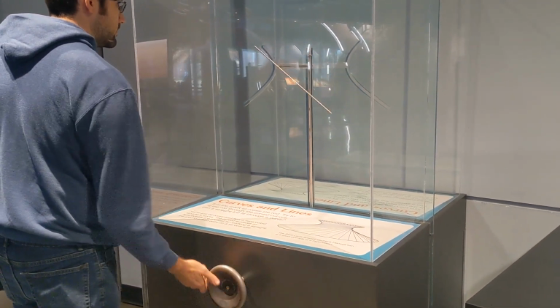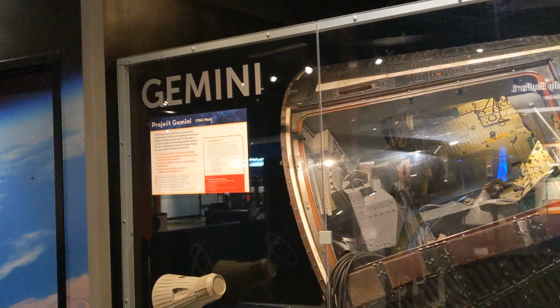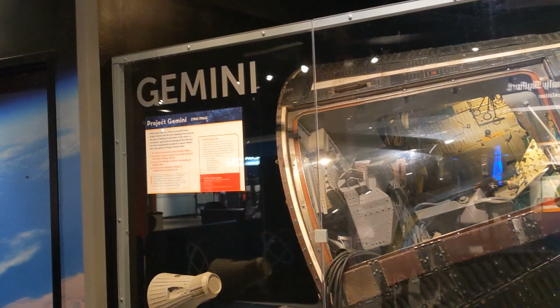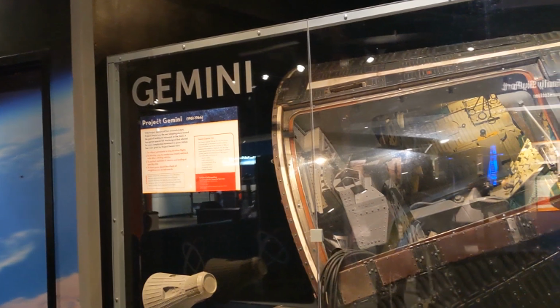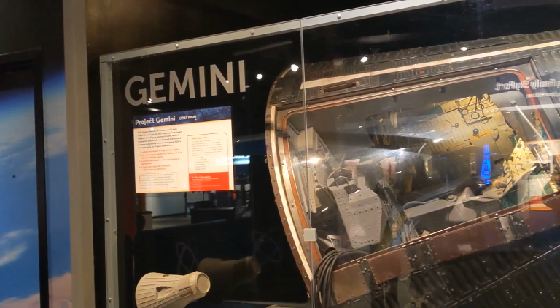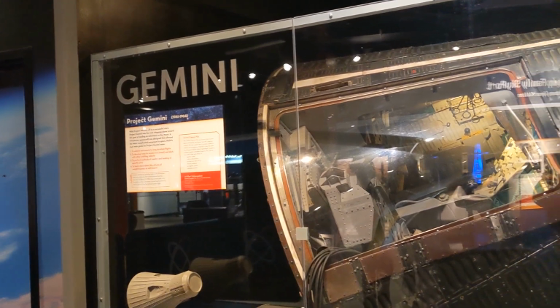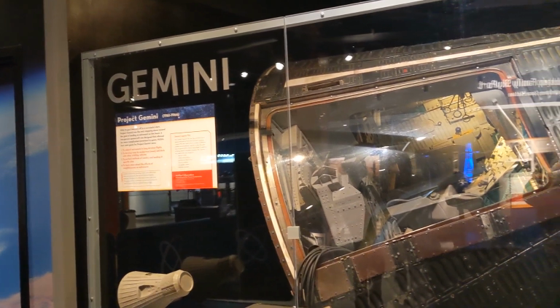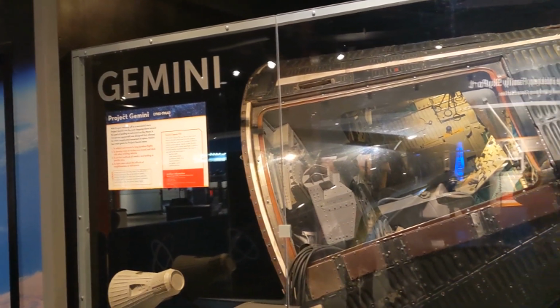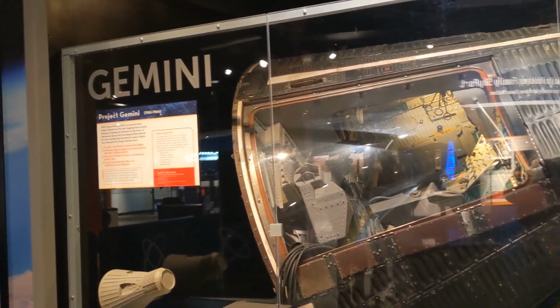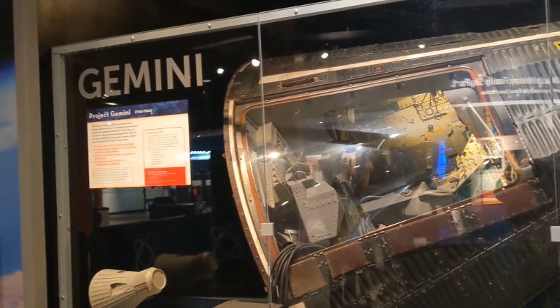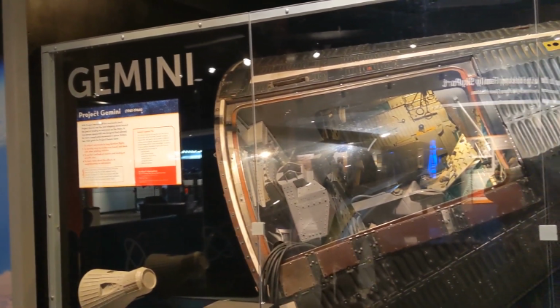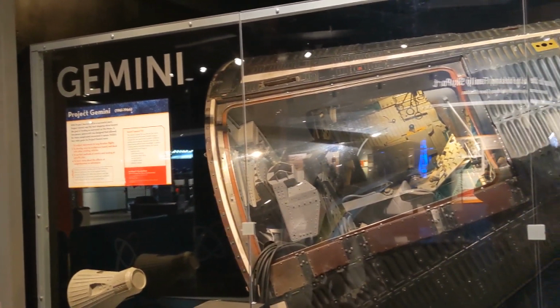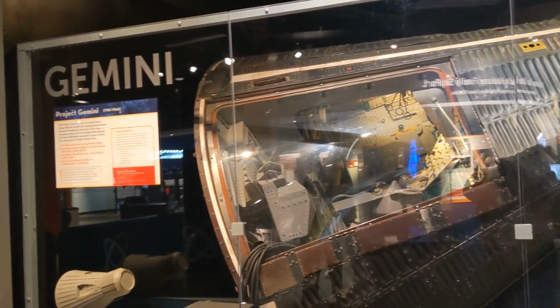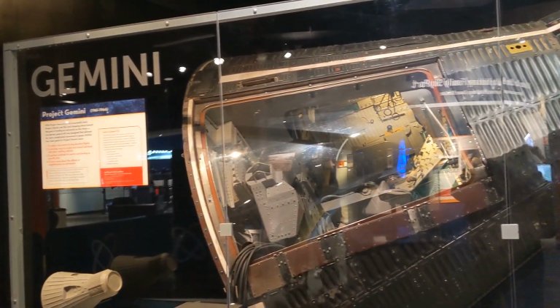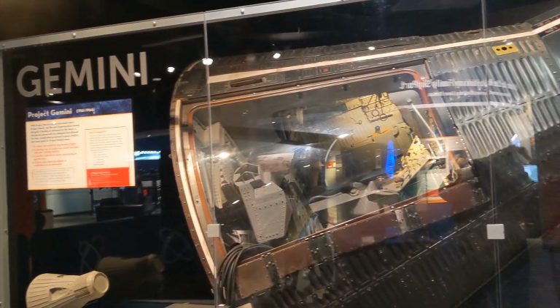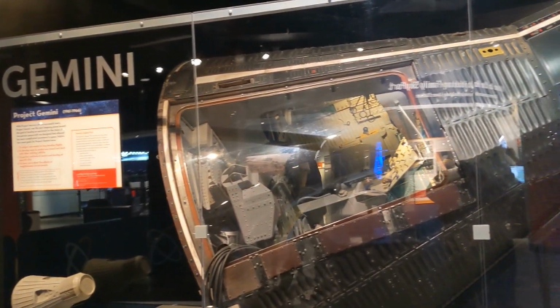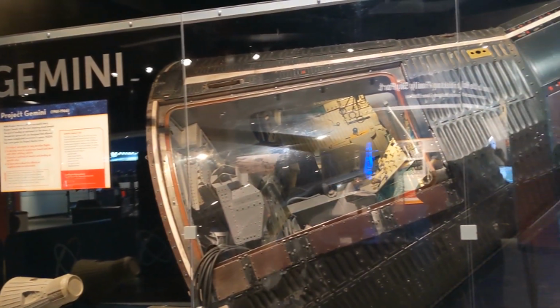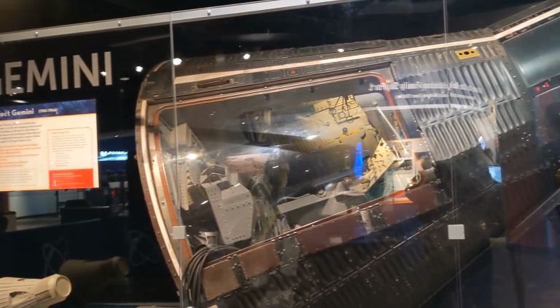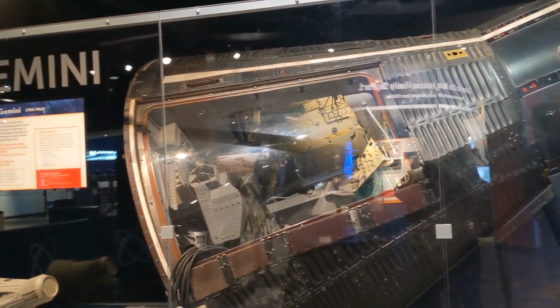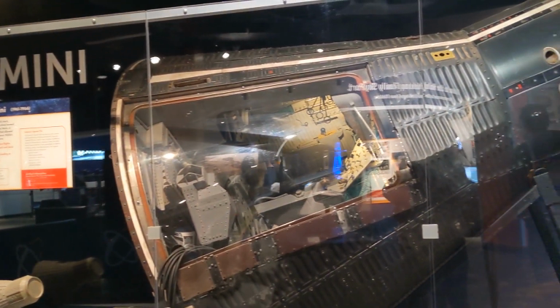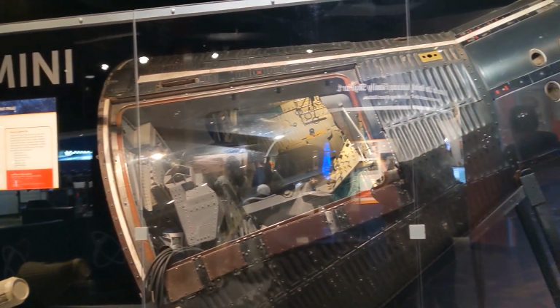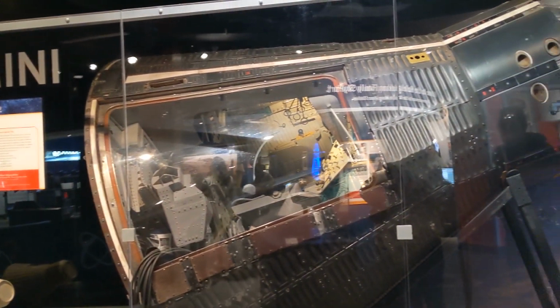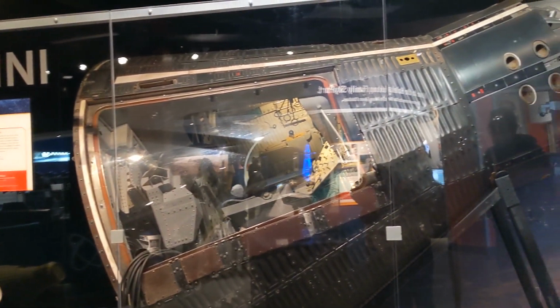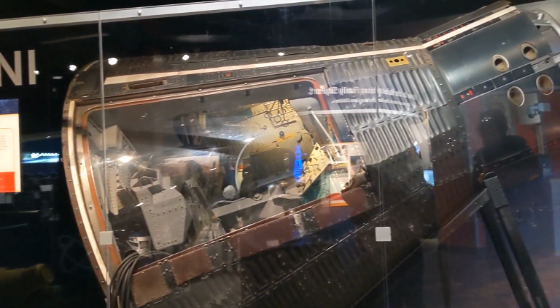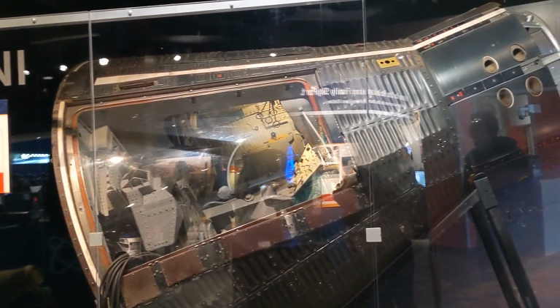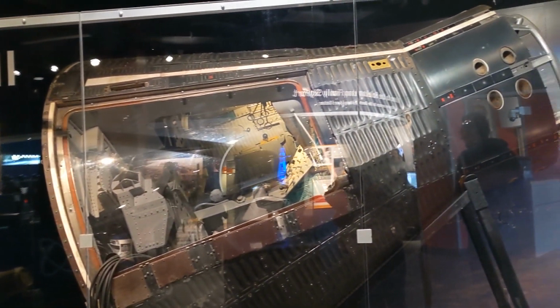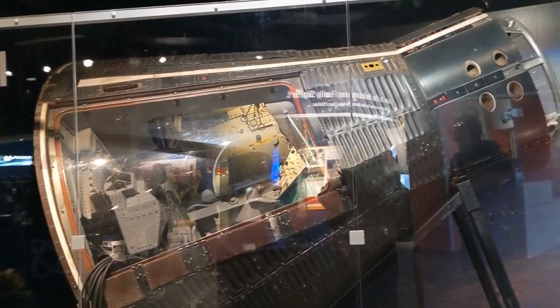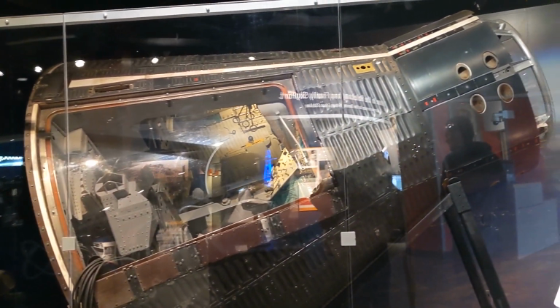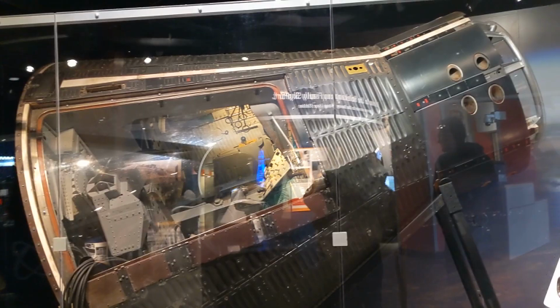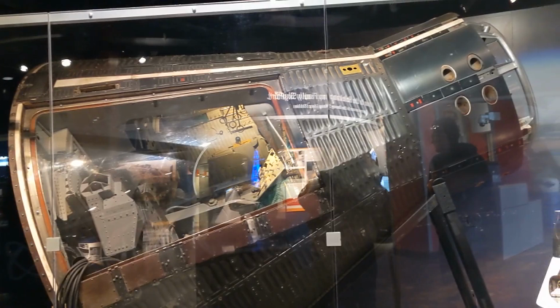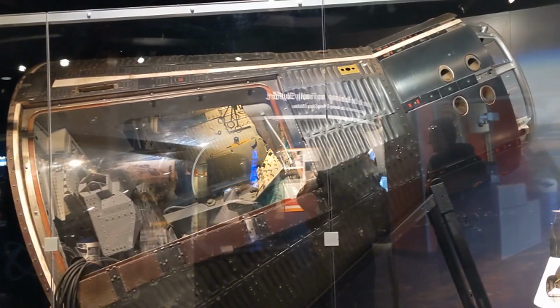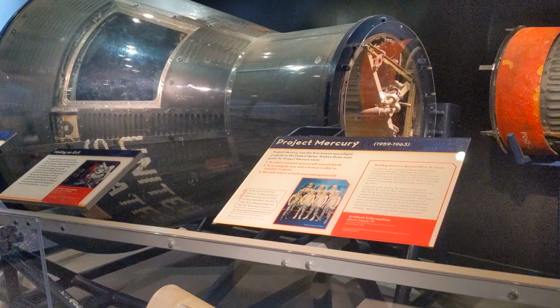The Gemini is on loan from the Smithsonian, so I actually saw this more than a decade ago when I was on a high school field trip.